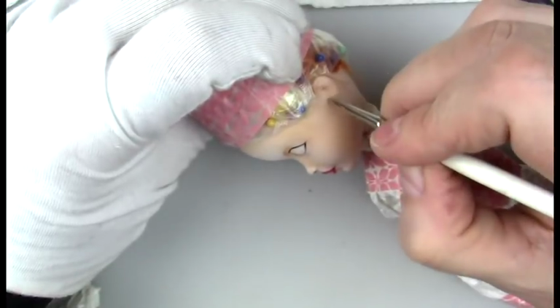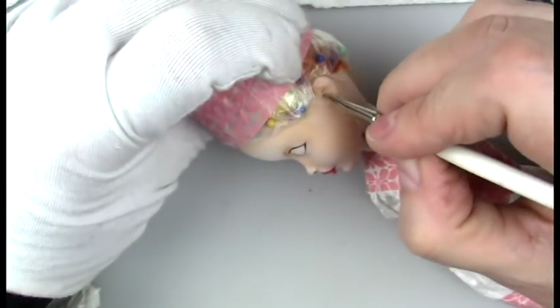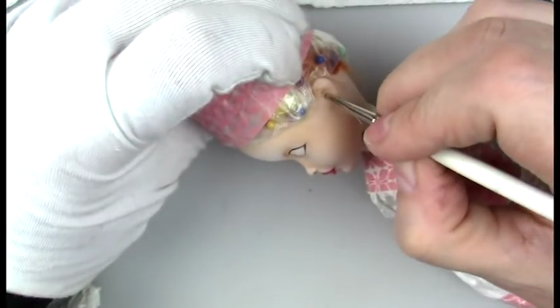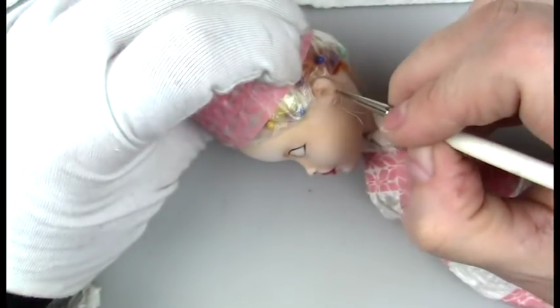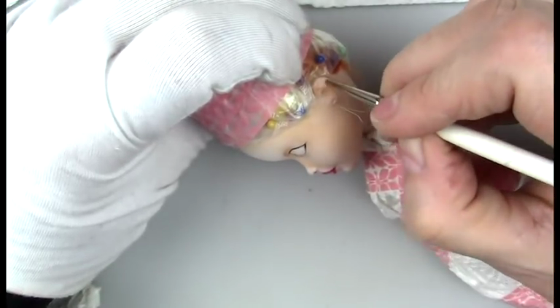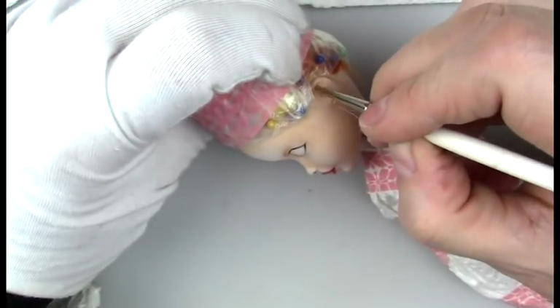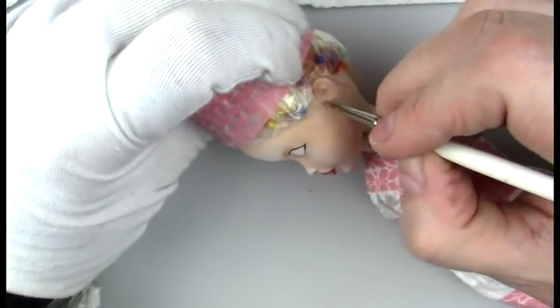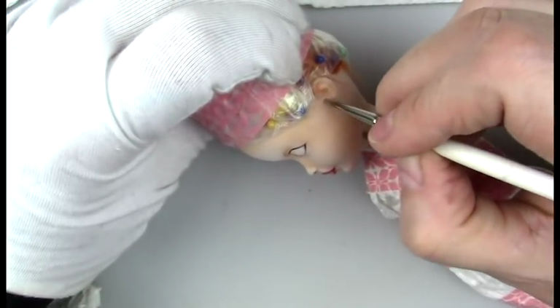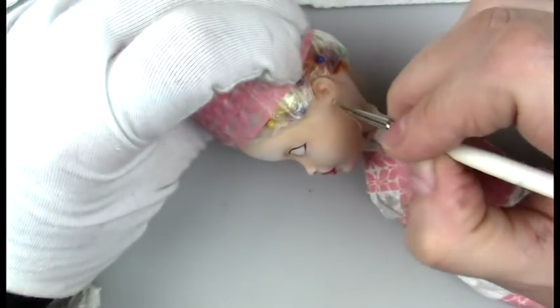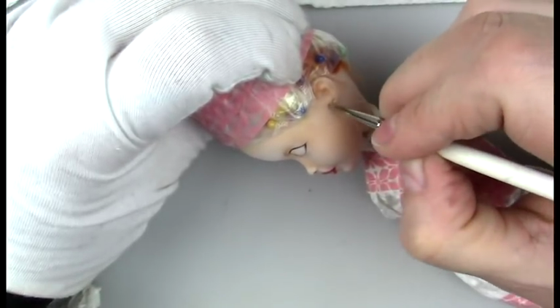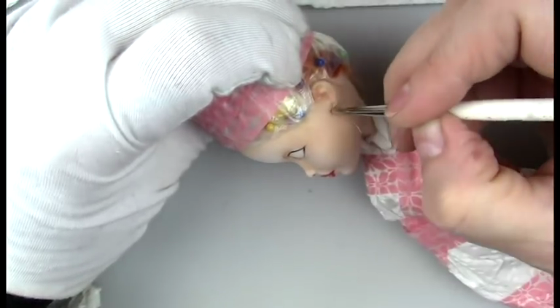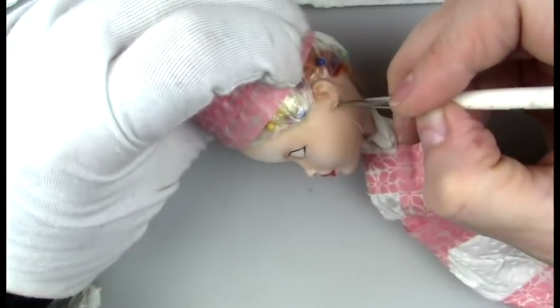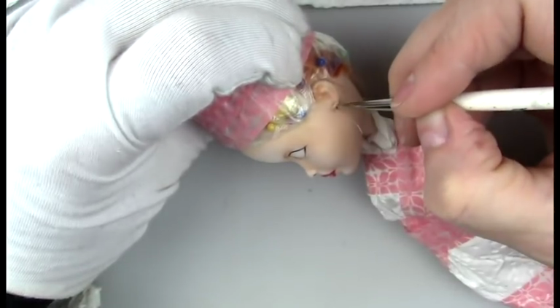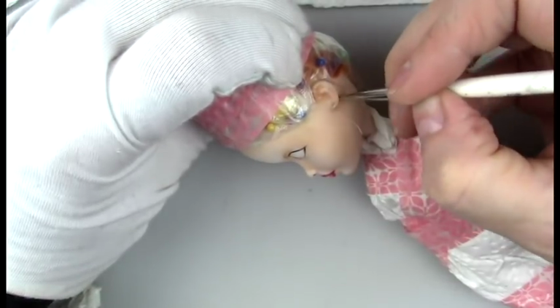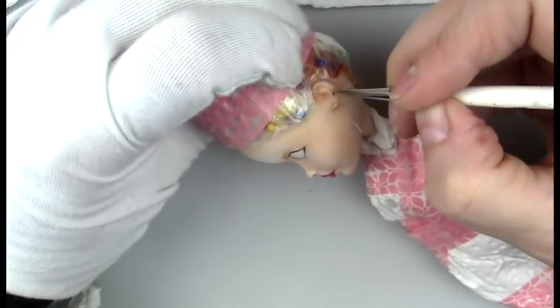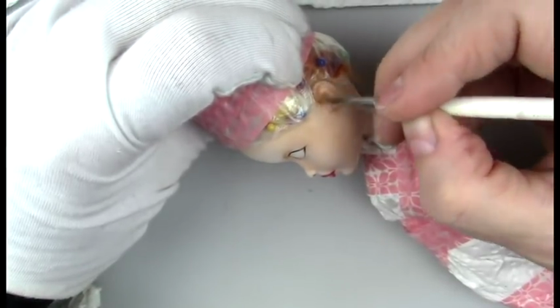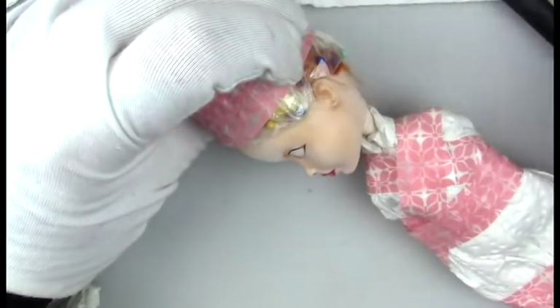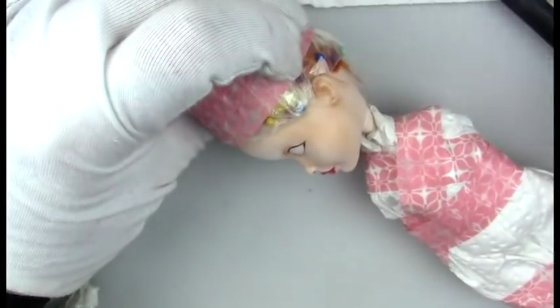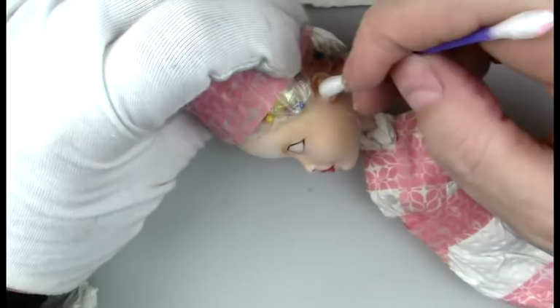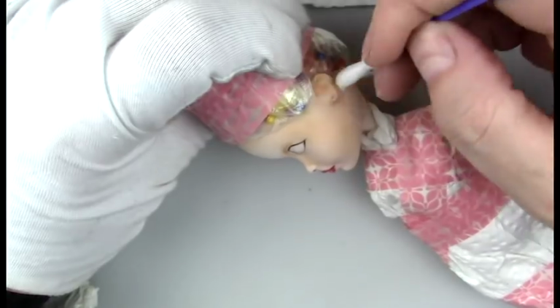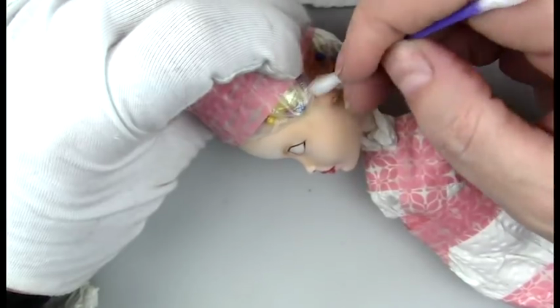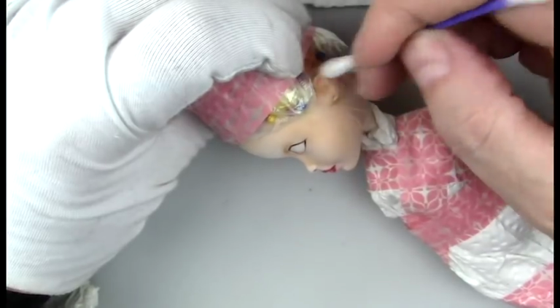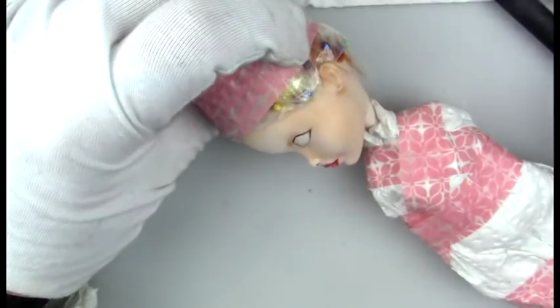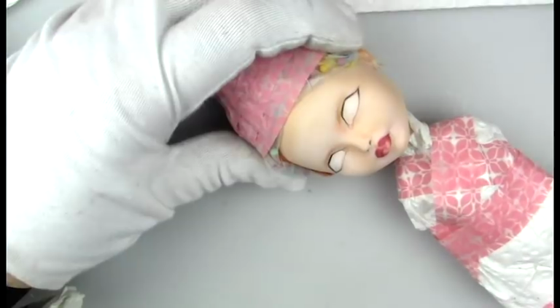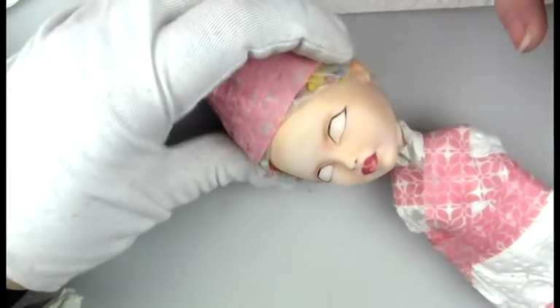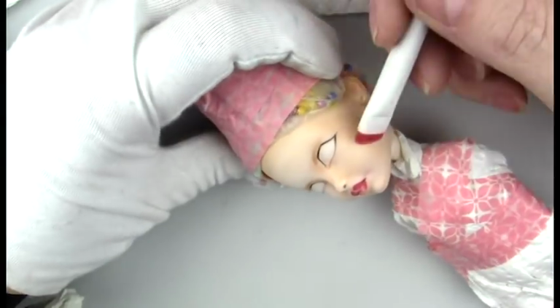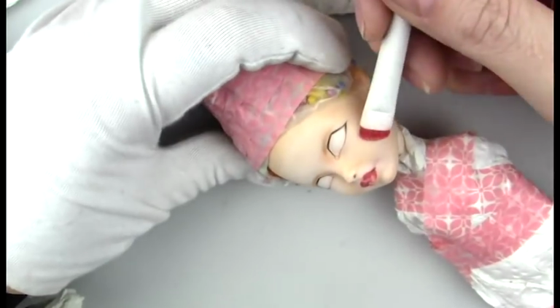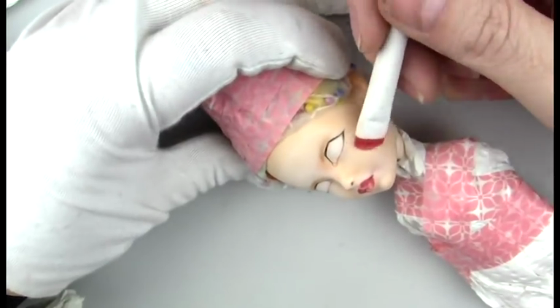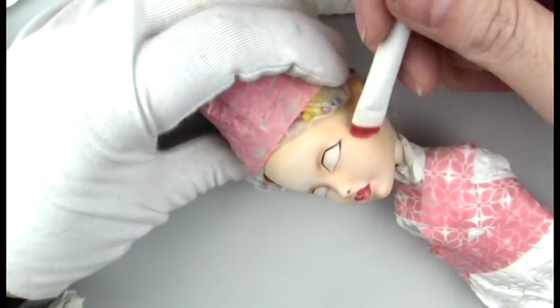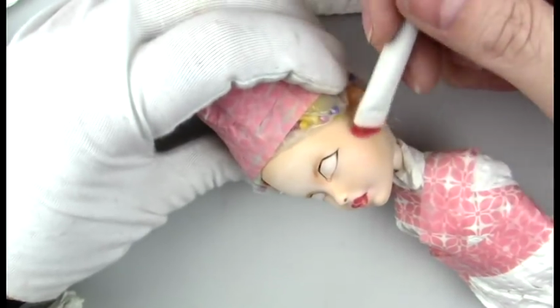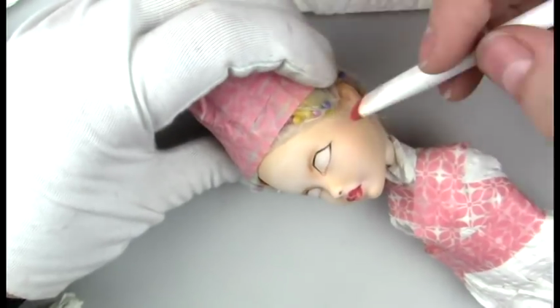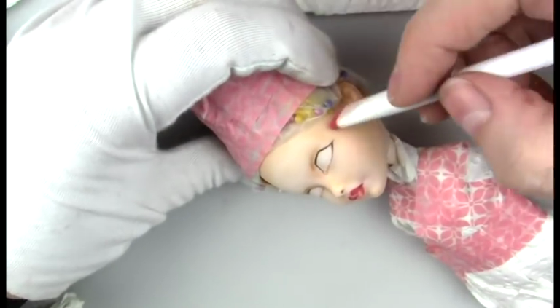Here I'm doing some definition on the ears and then adding some blush.